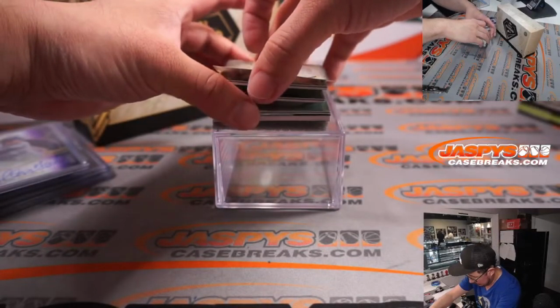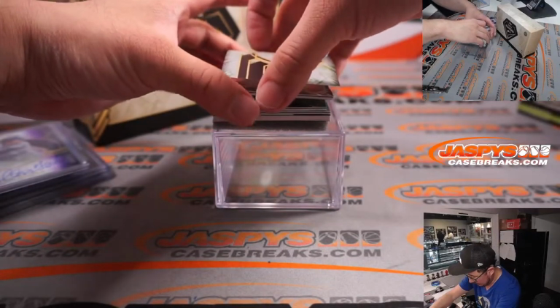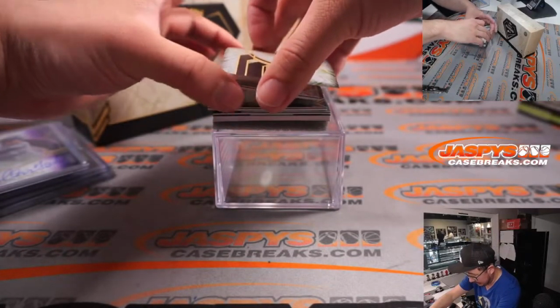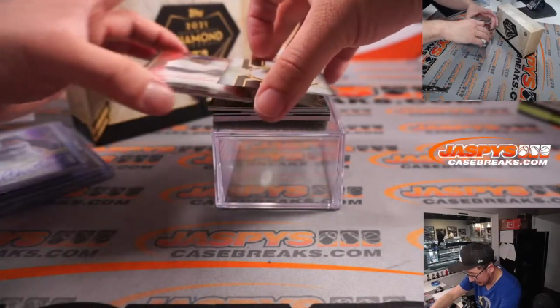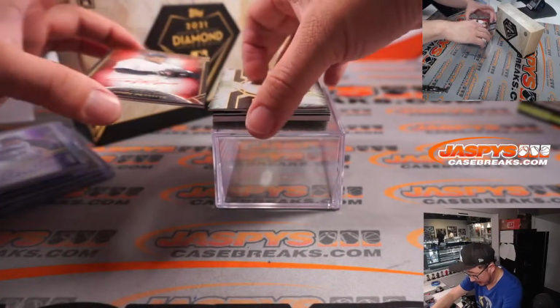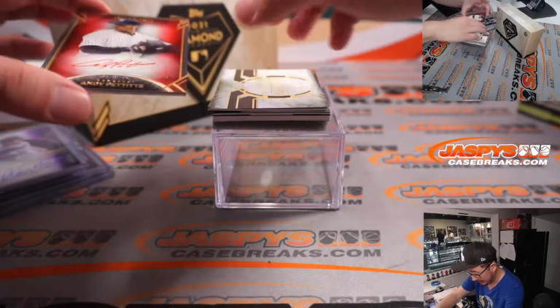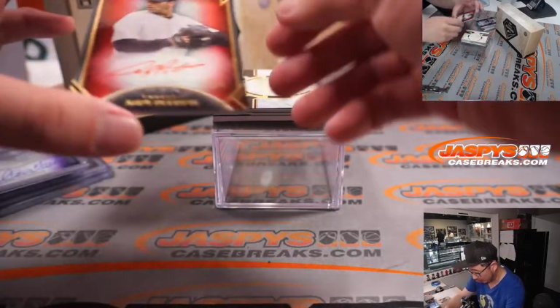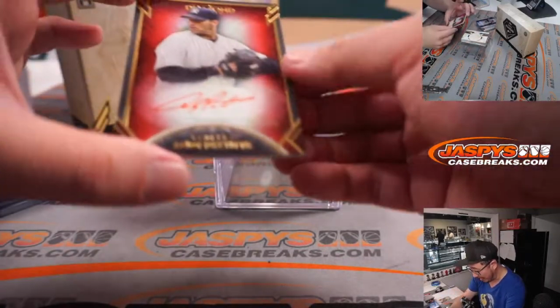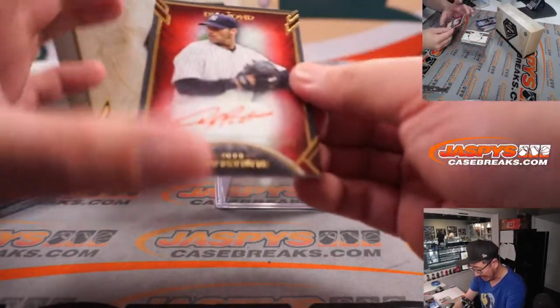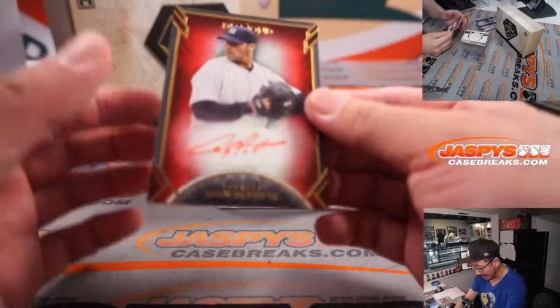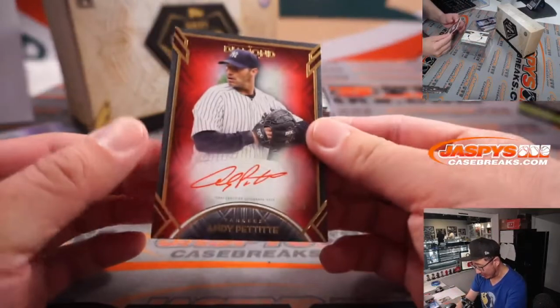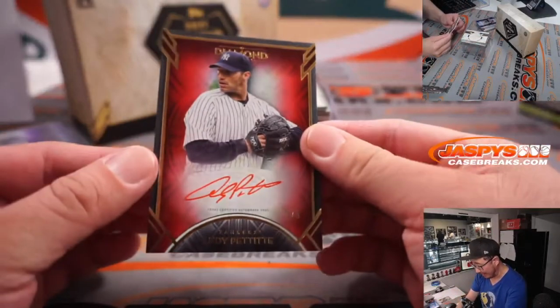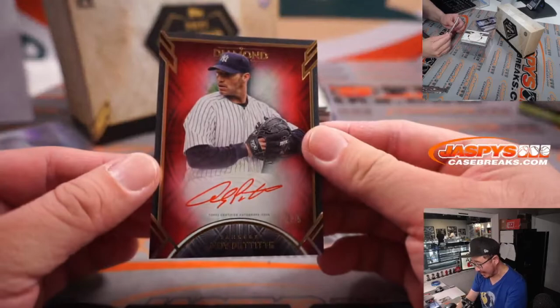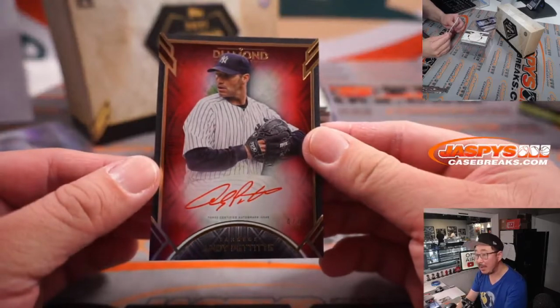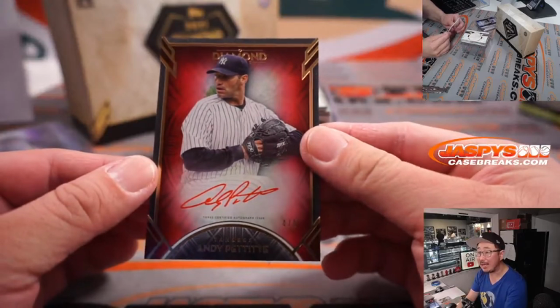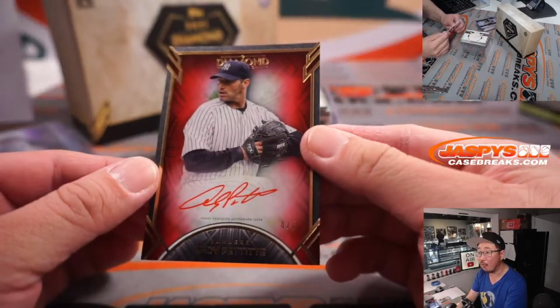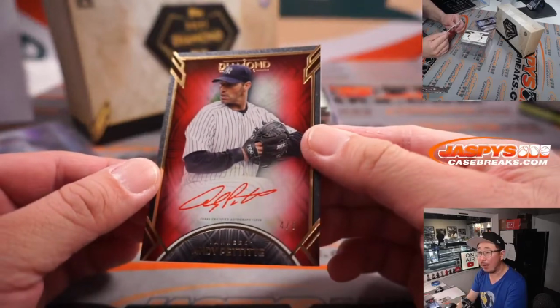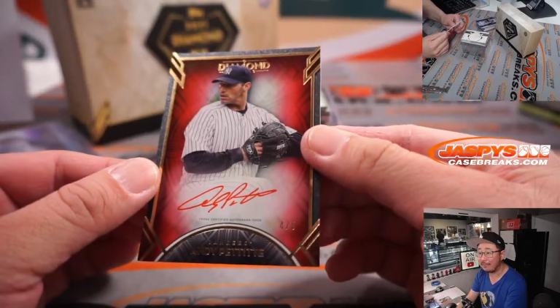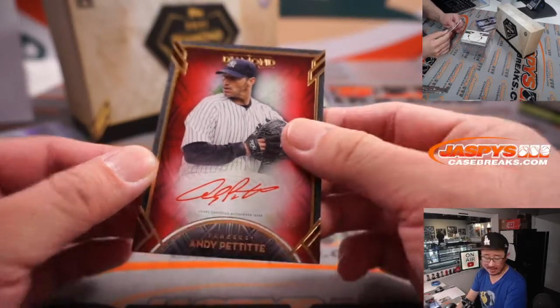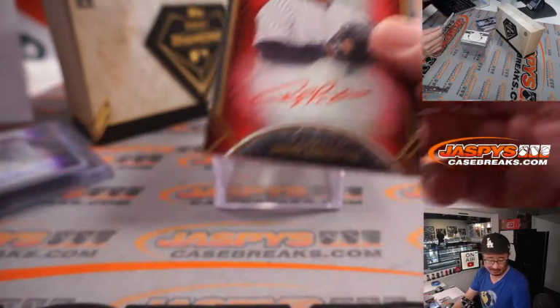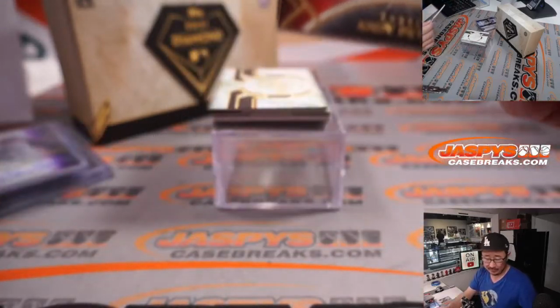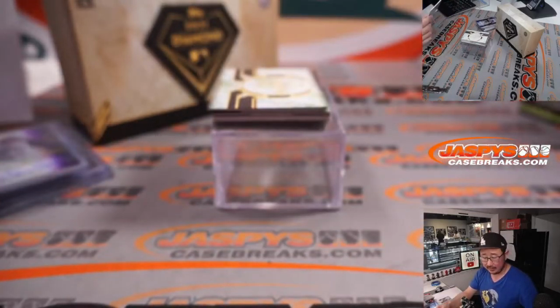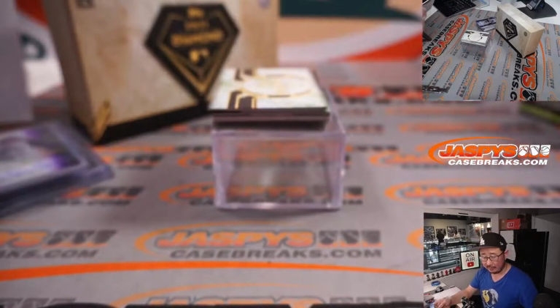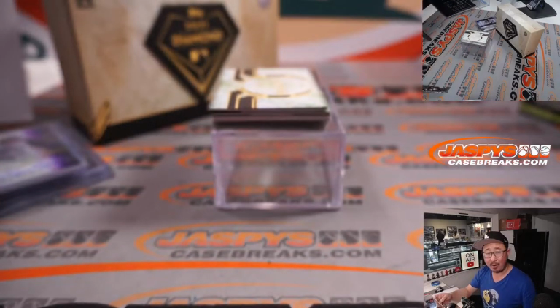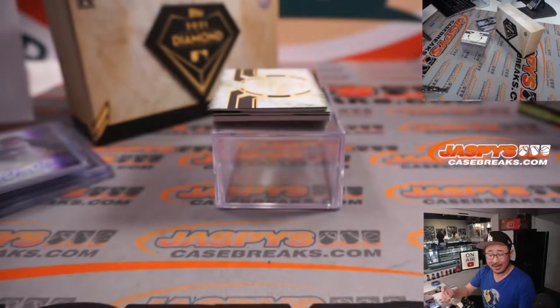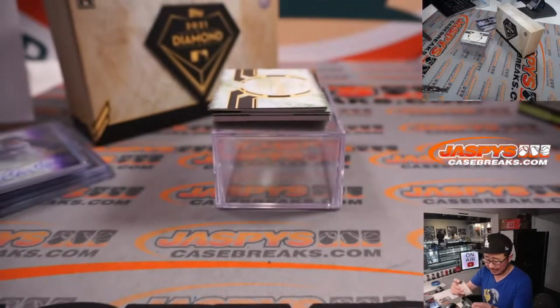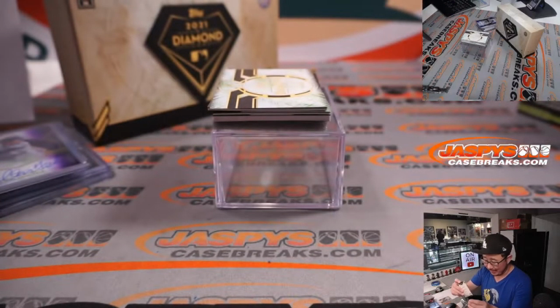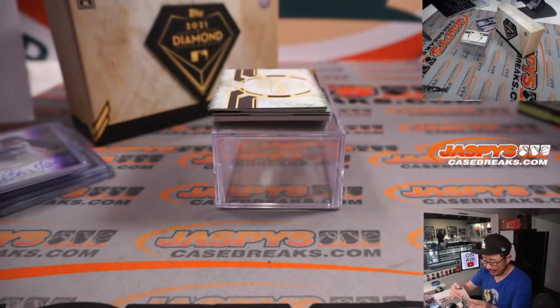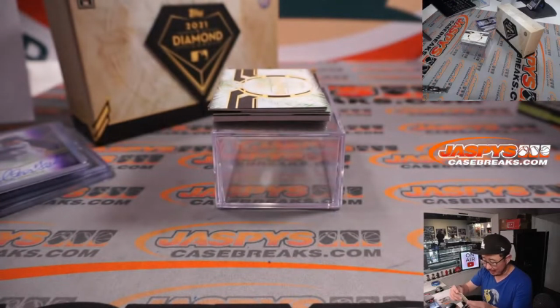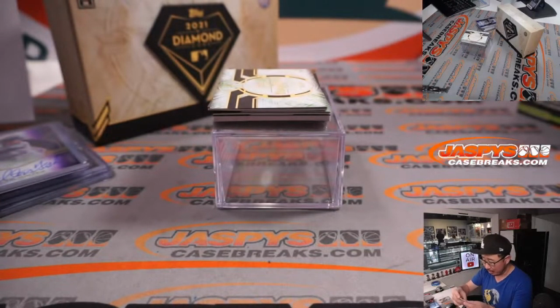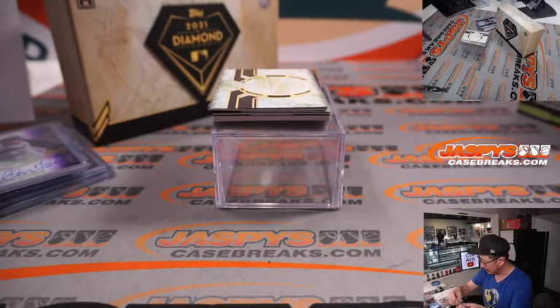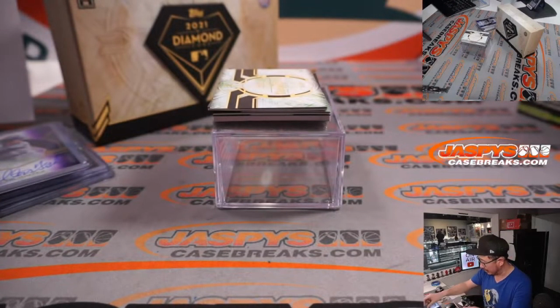Next up is a red ink autograph — Andy Pettitte, 4 out of 5, for Mark S. and the Bronx Bombers.